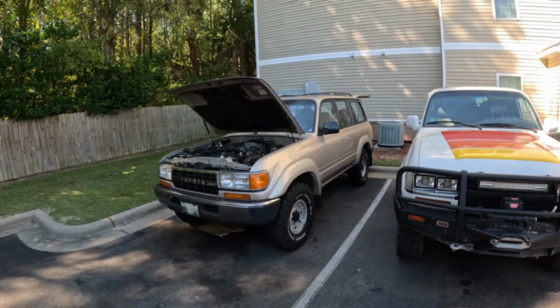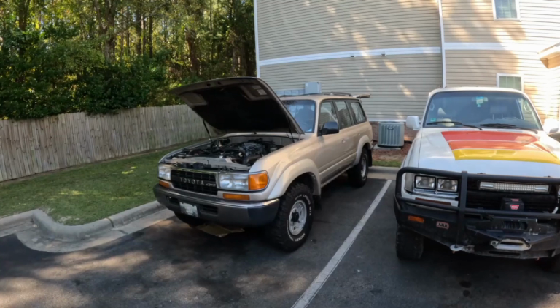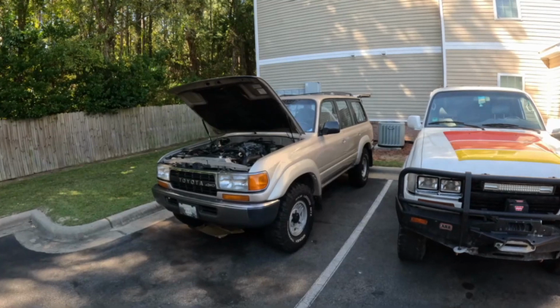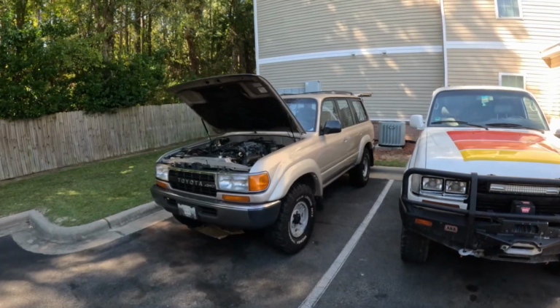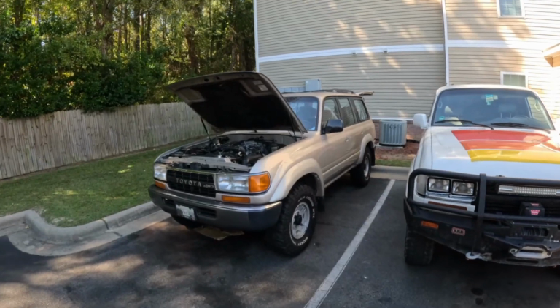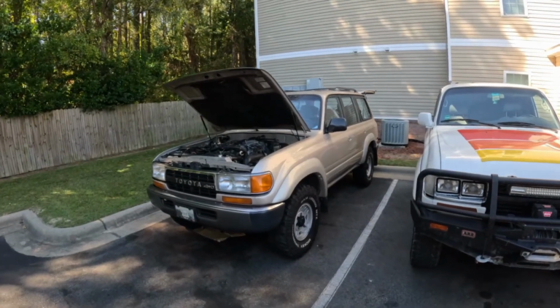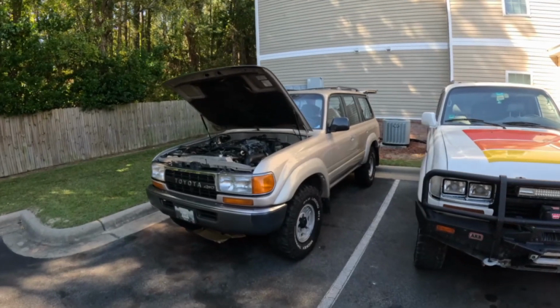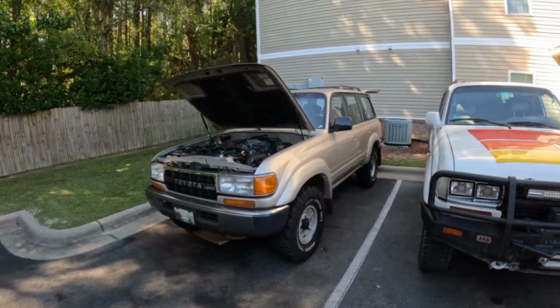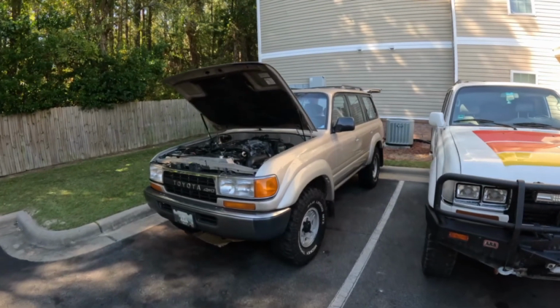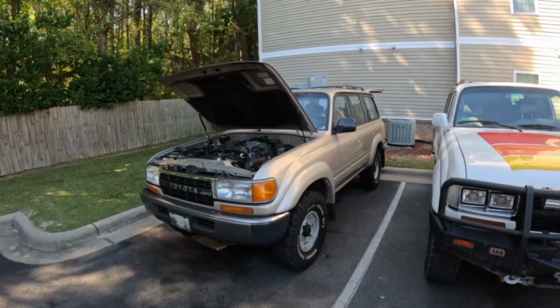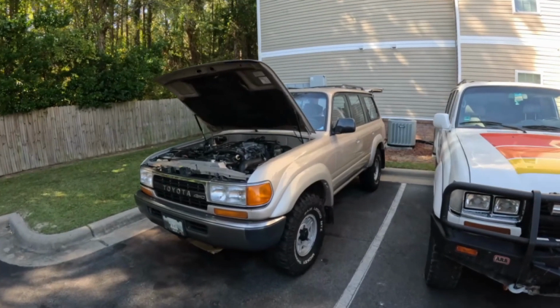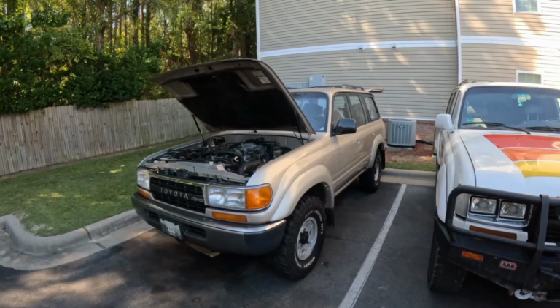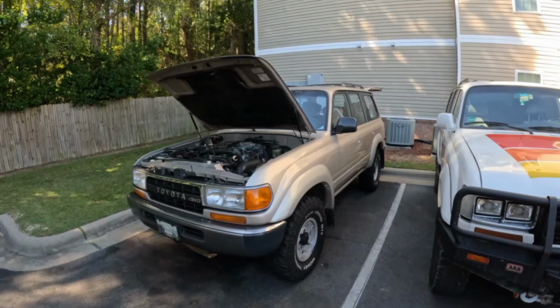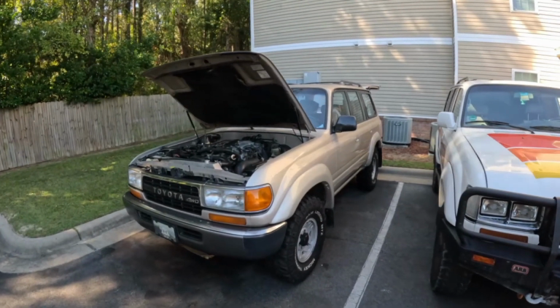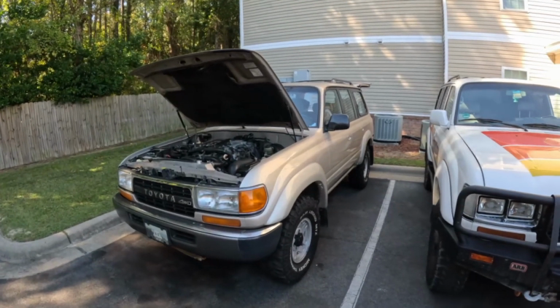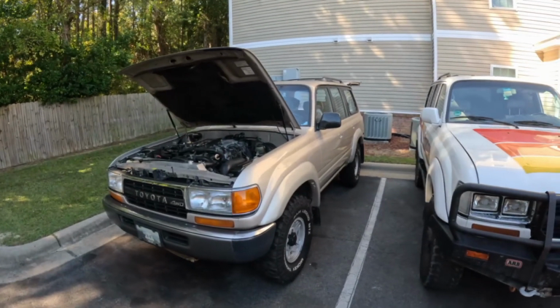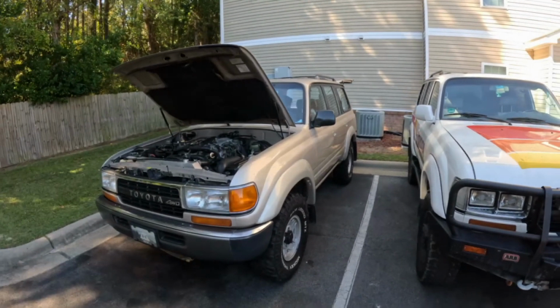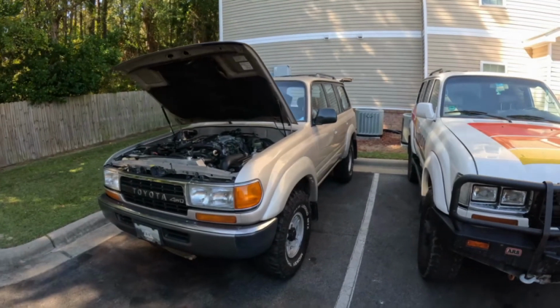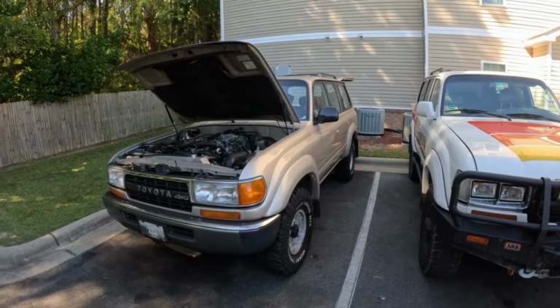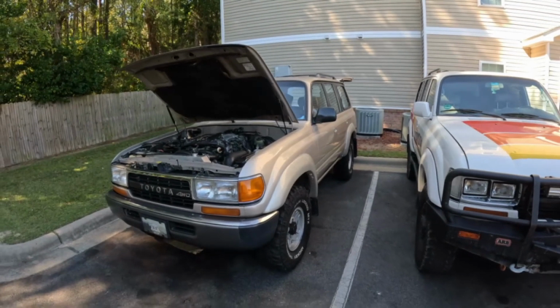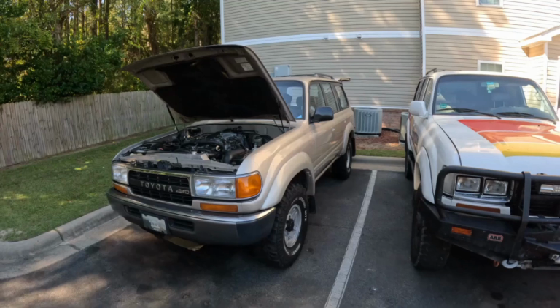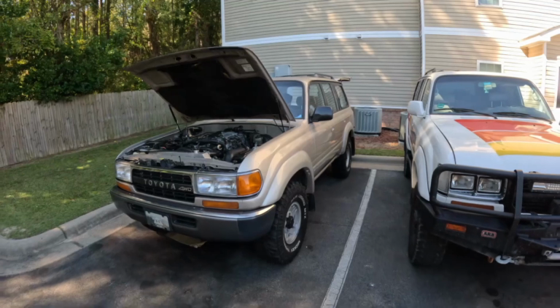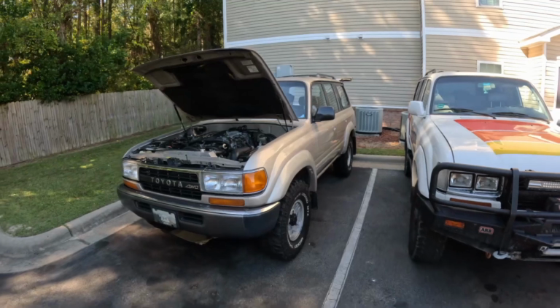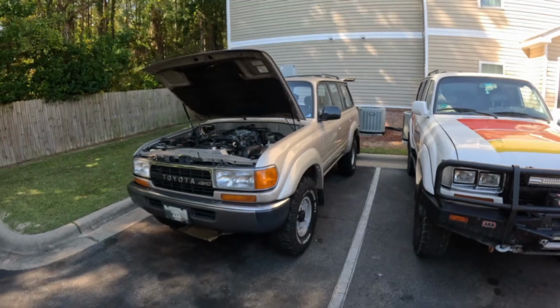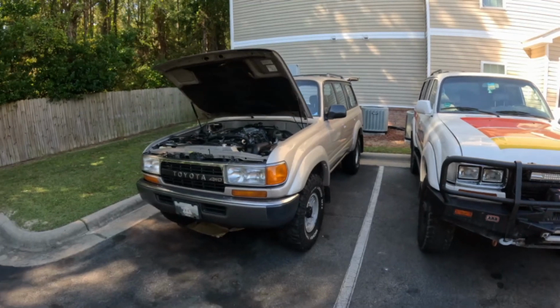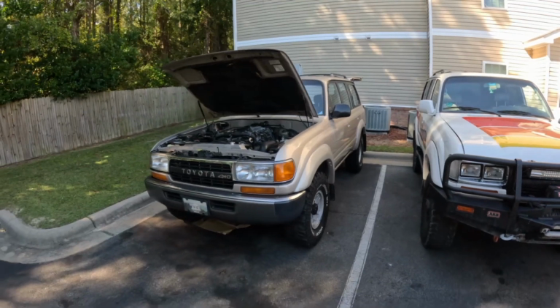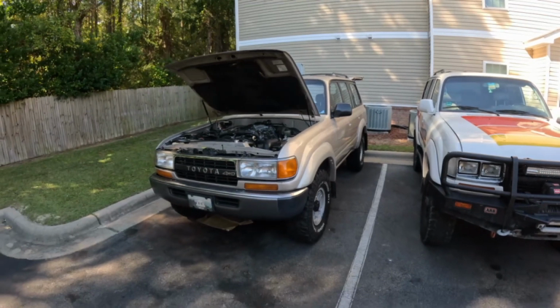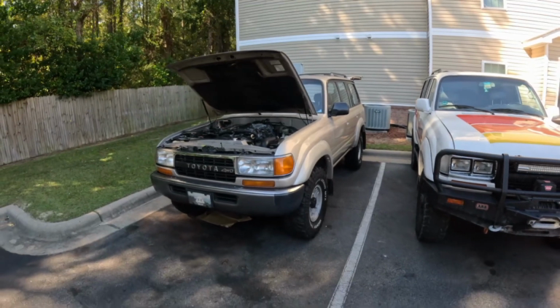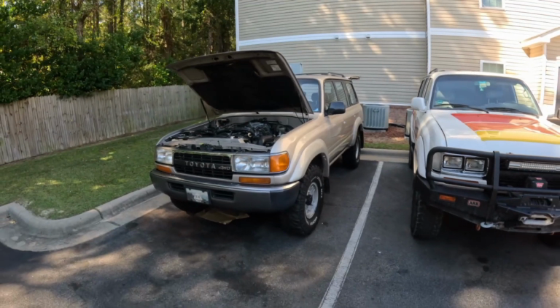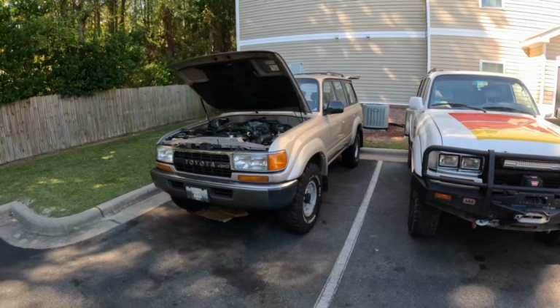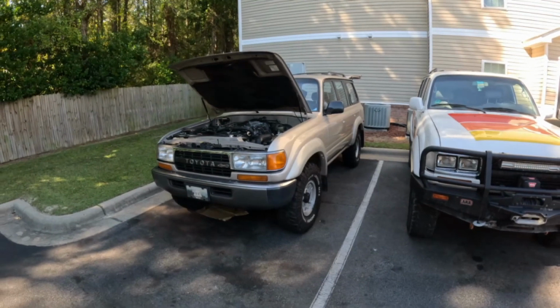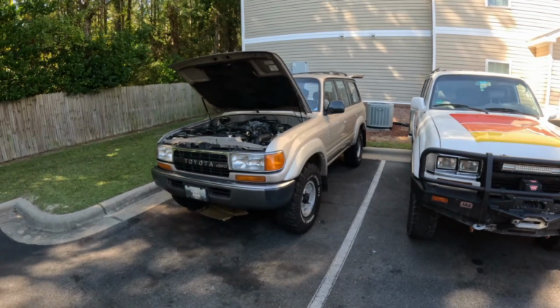Greetings YouTube, this is your resident Land Cruiser Nut, and today we're going to be doing a fun video.